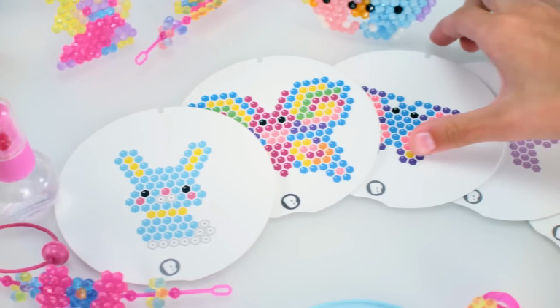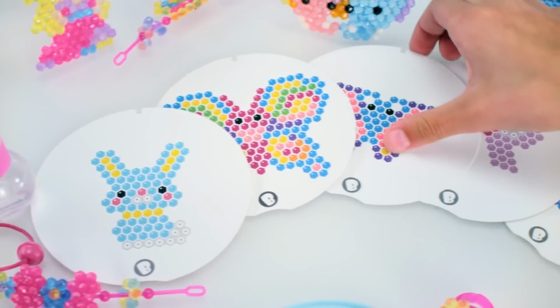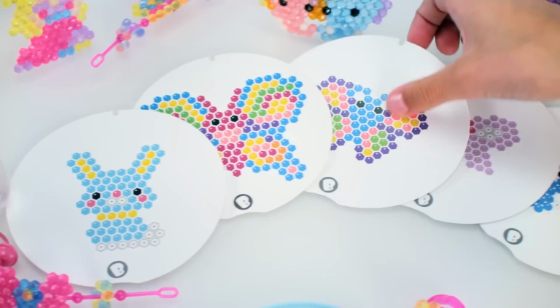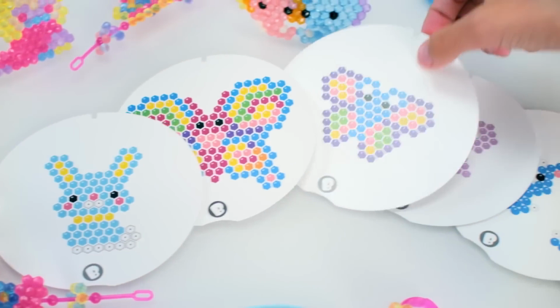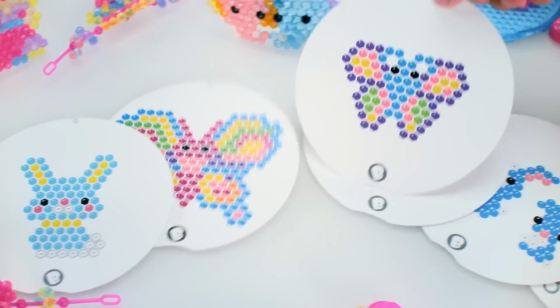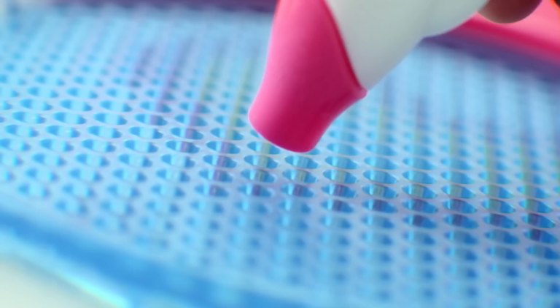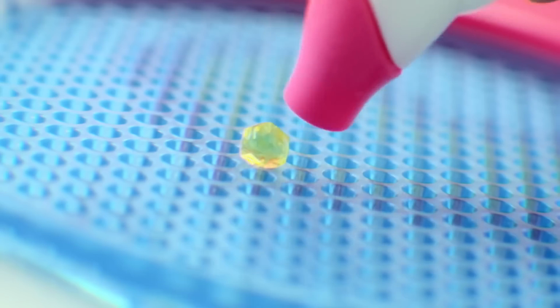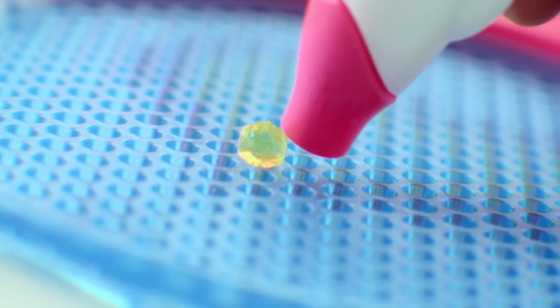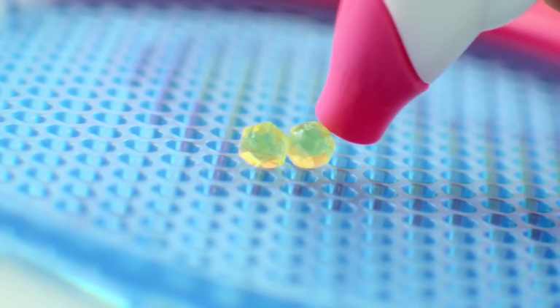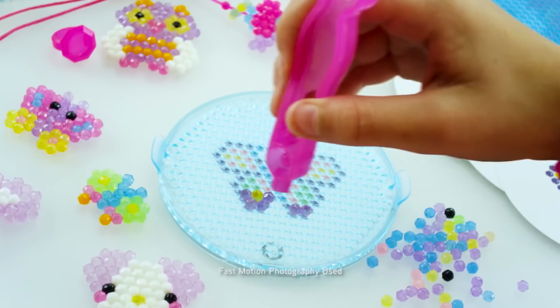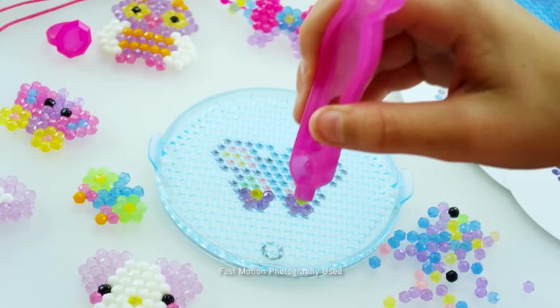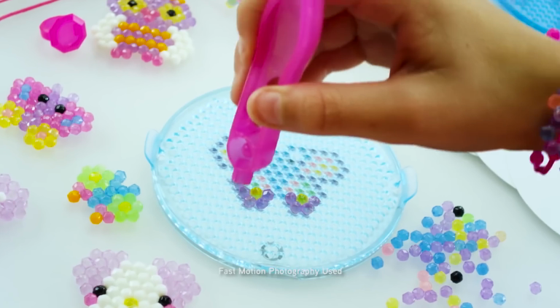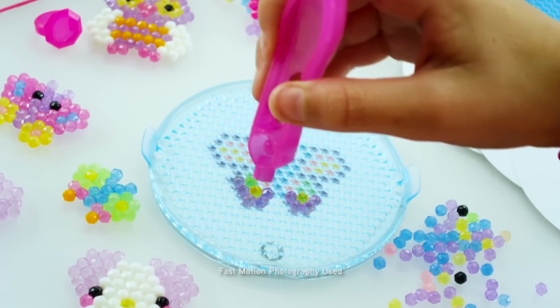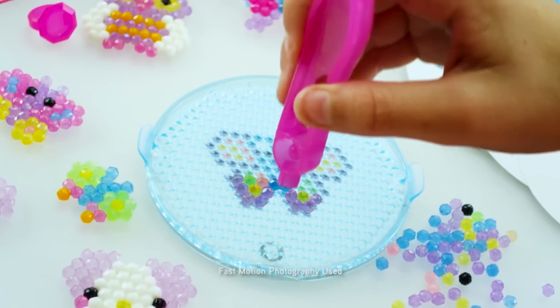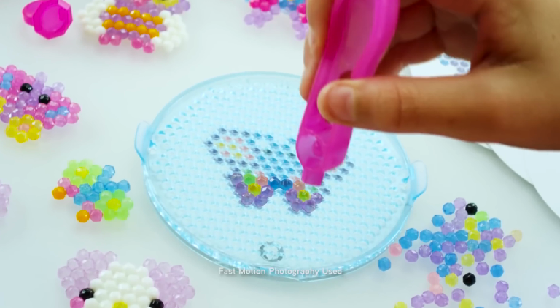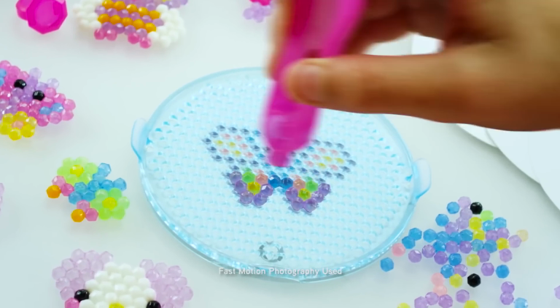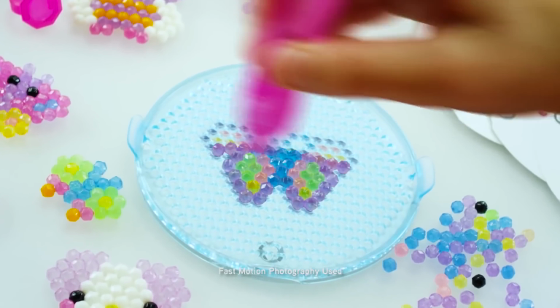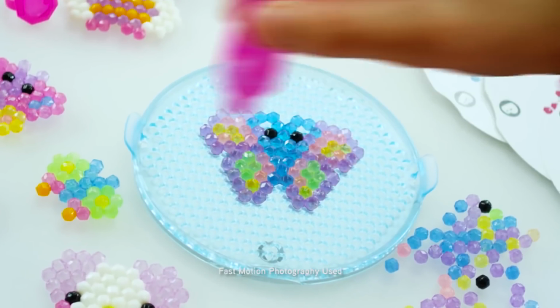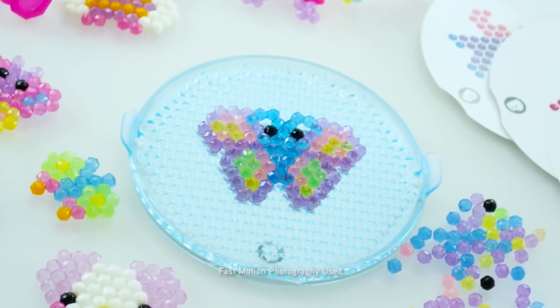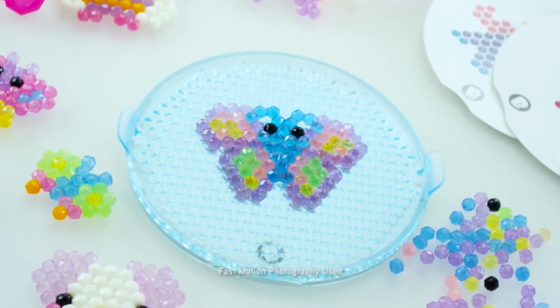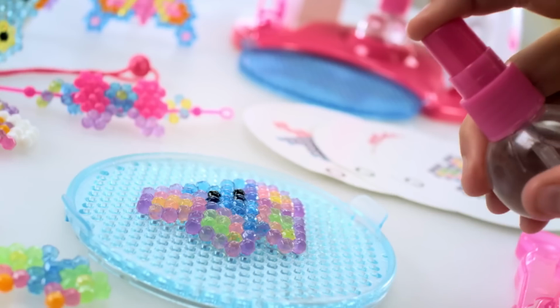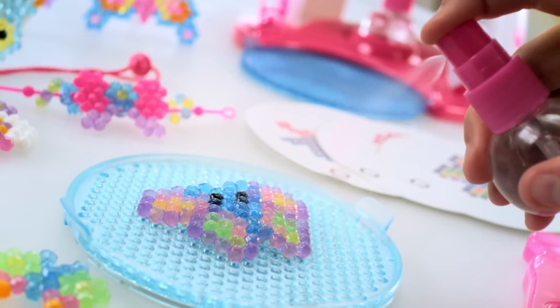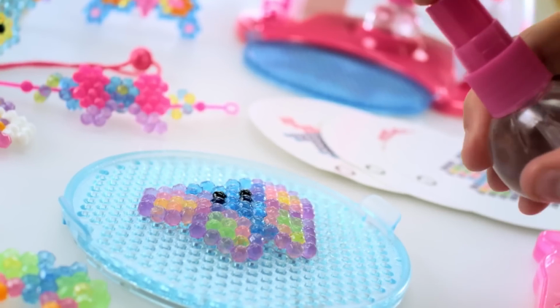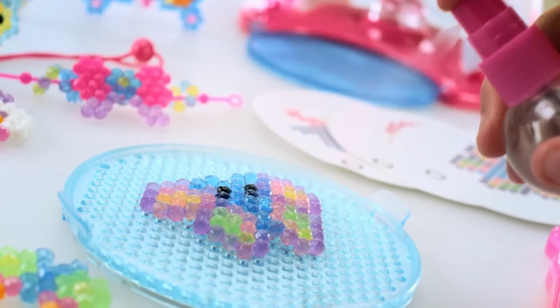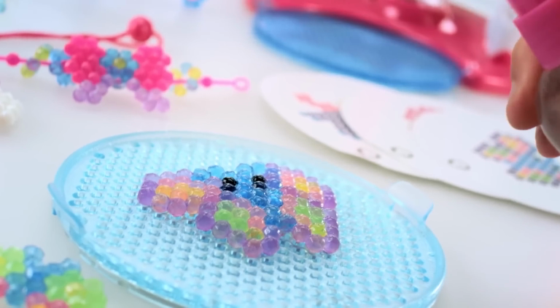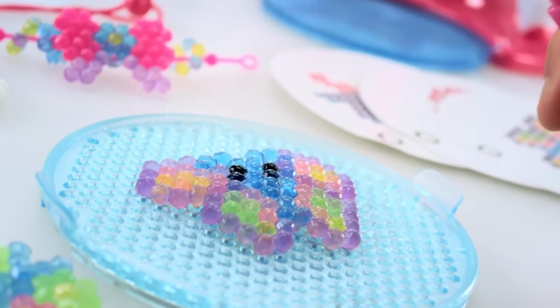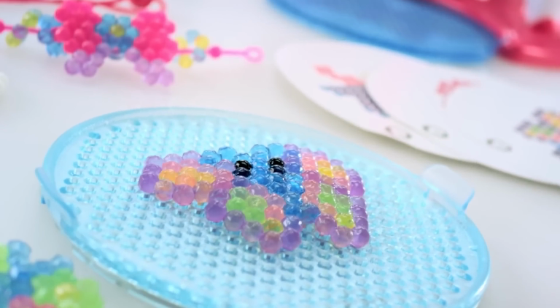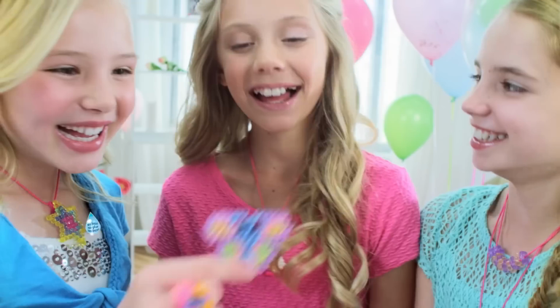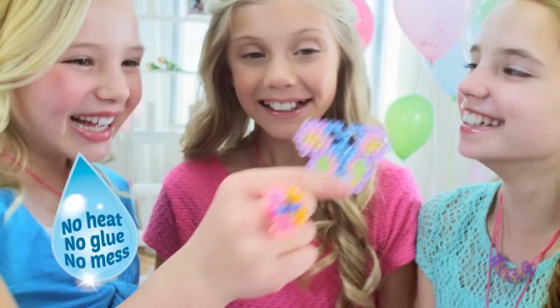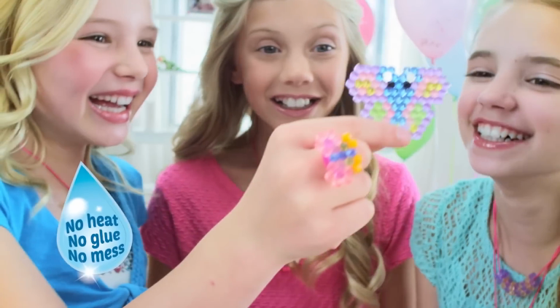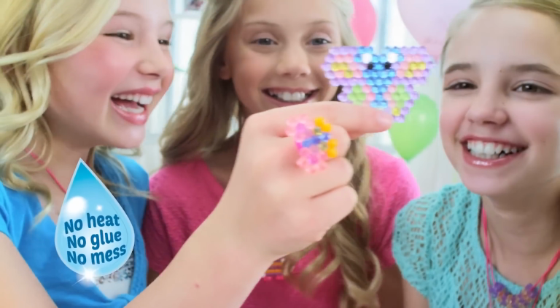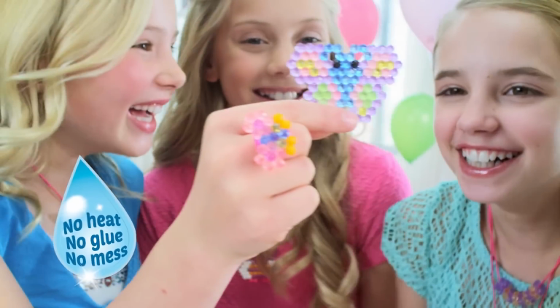Just pick your design, place your gems, spray with water, and then, like magic, they lock together.